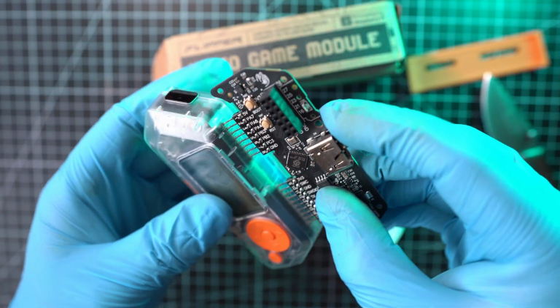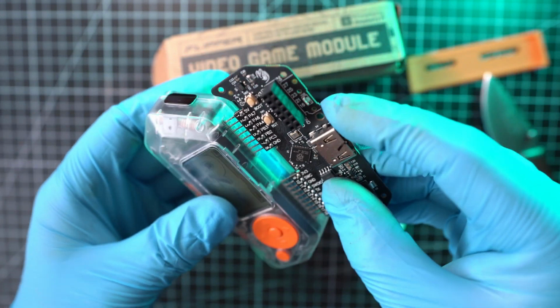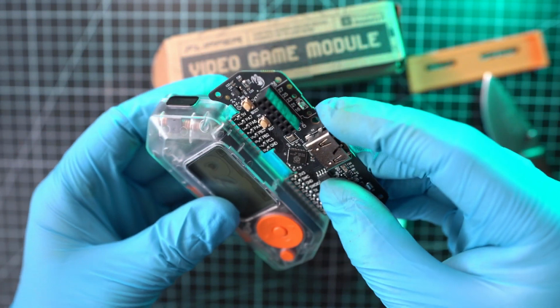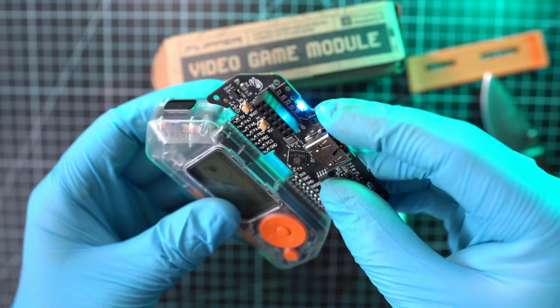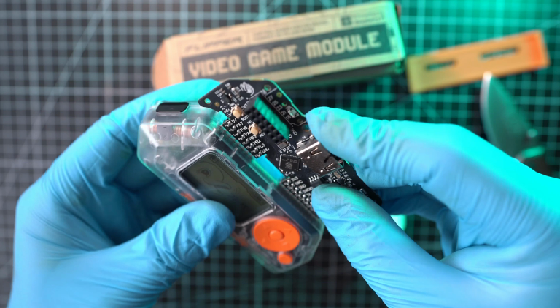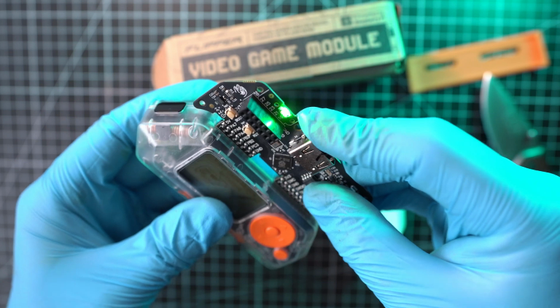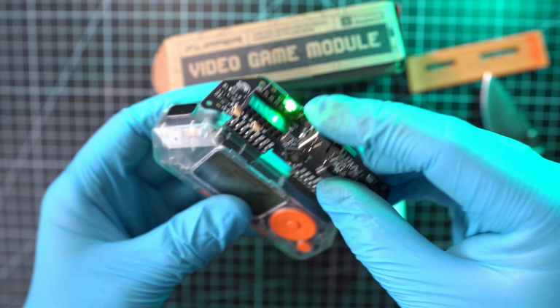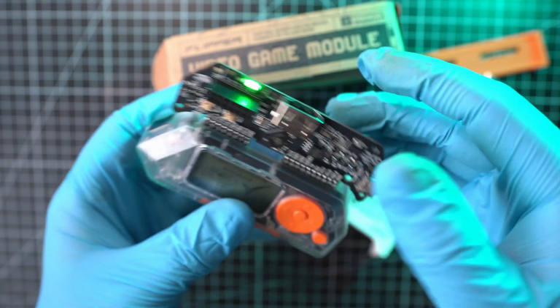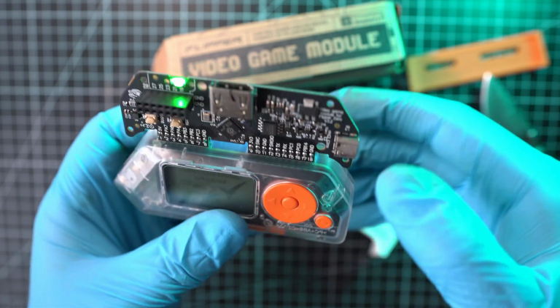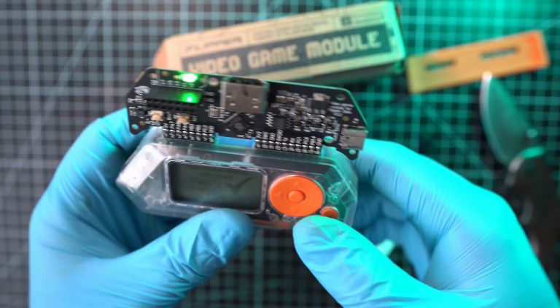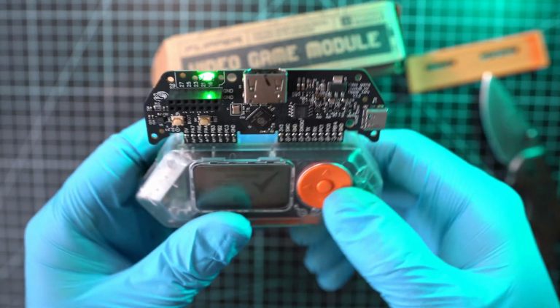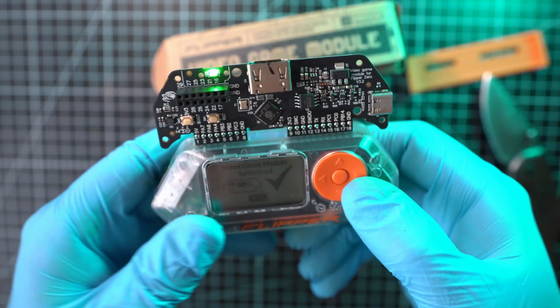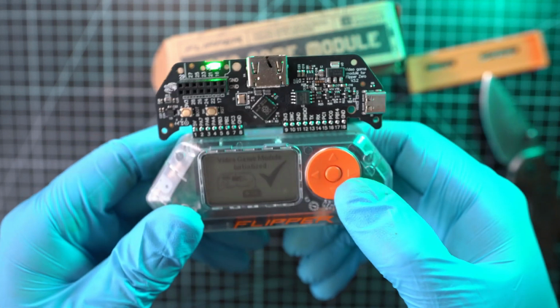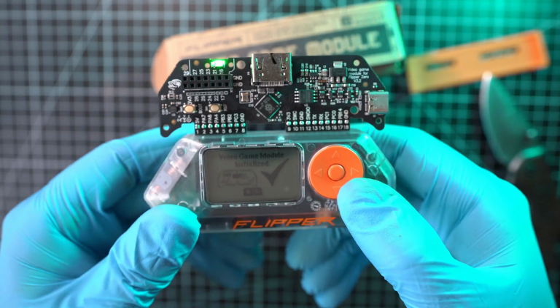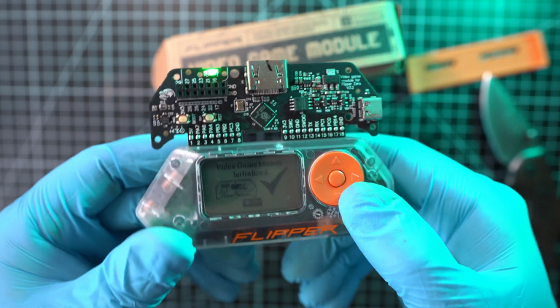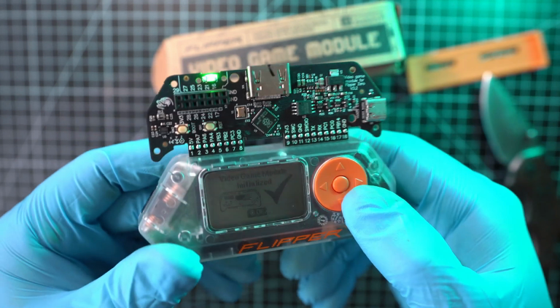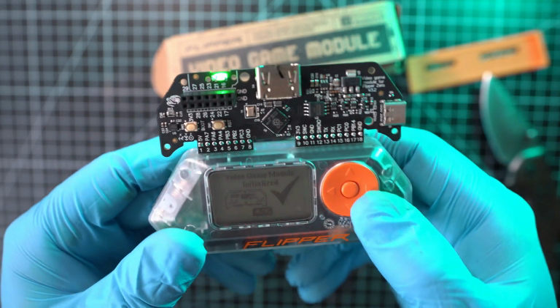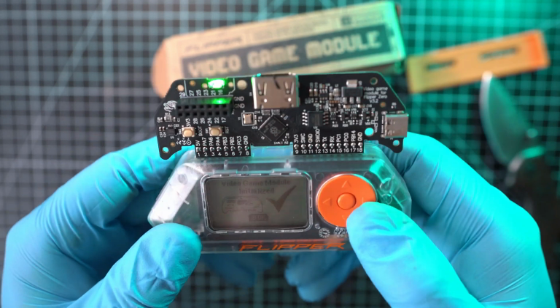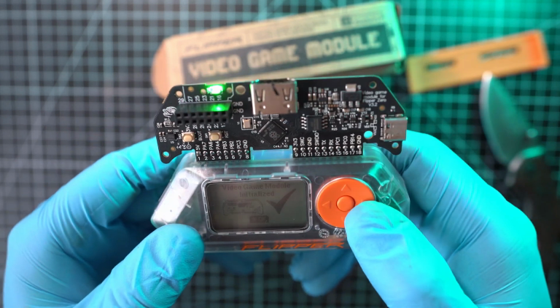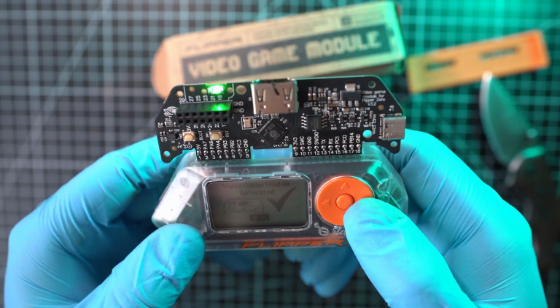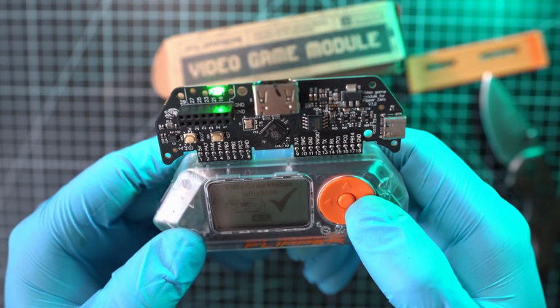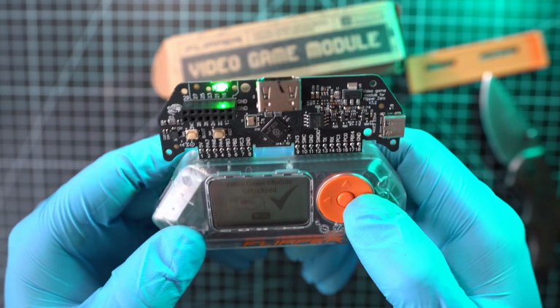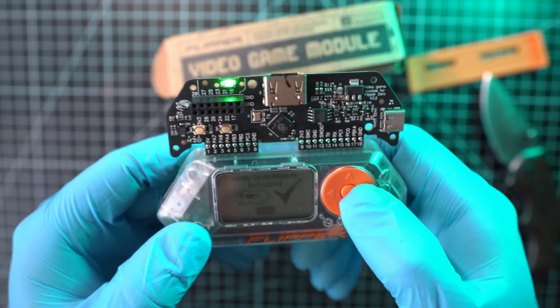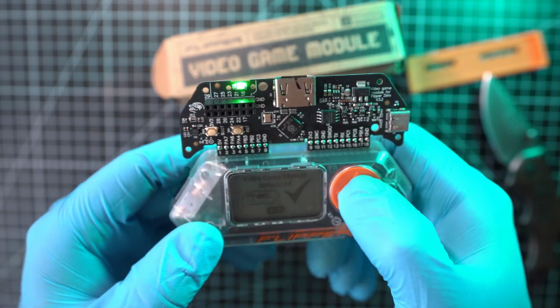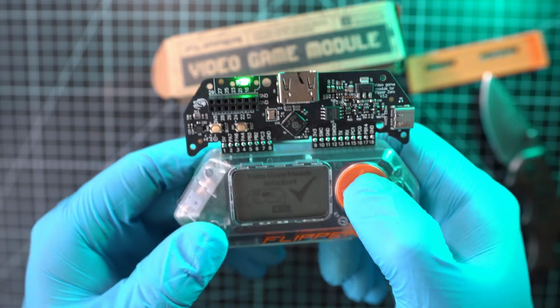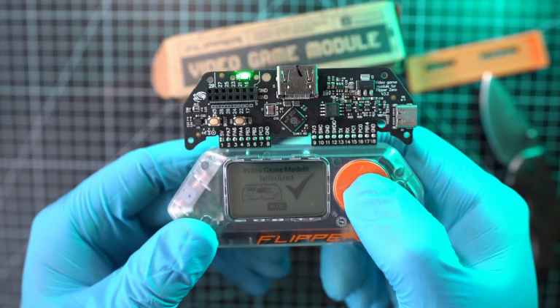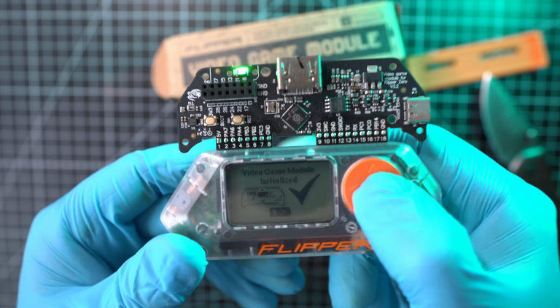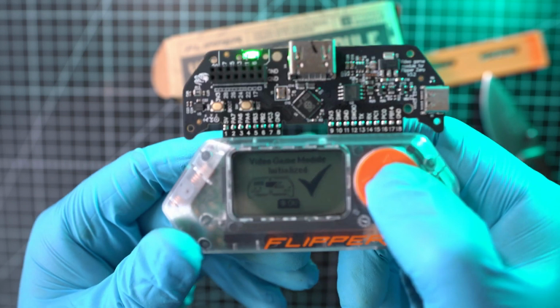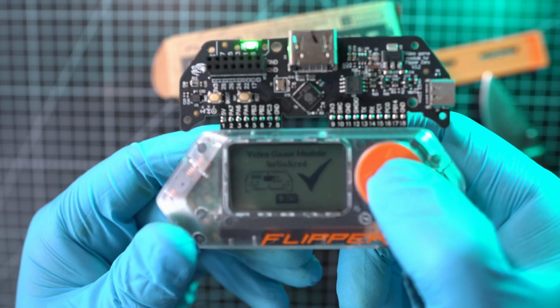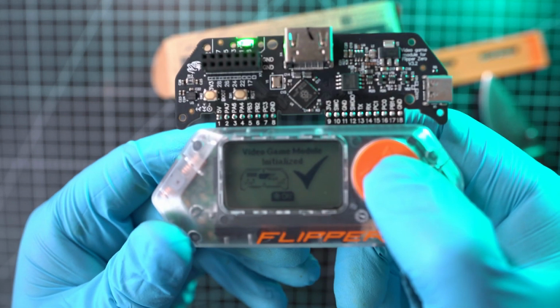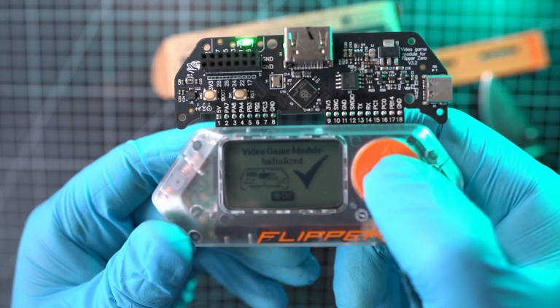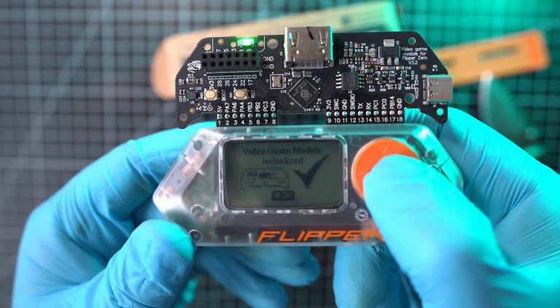Let's test it naked on my Flipper Zero. The fit is perfect and it still works — board is initialized.